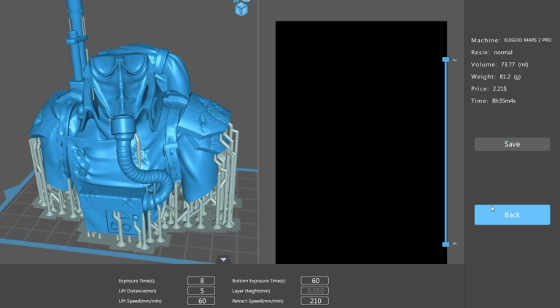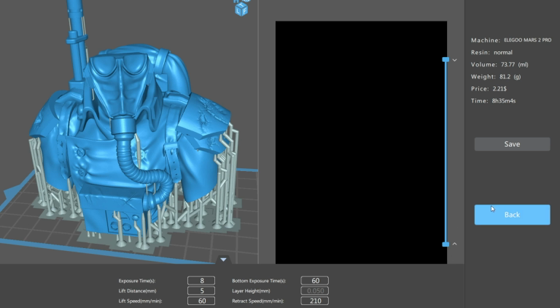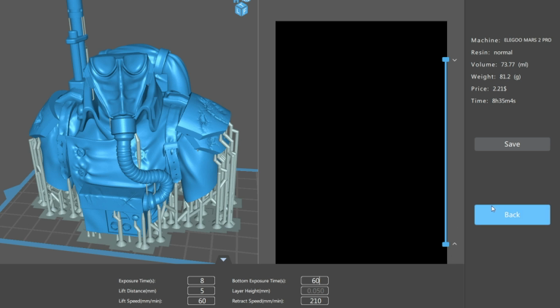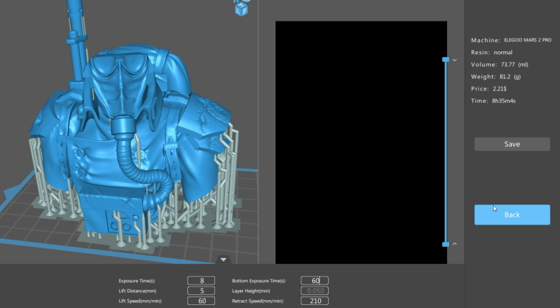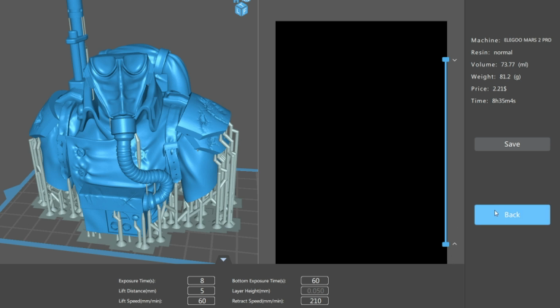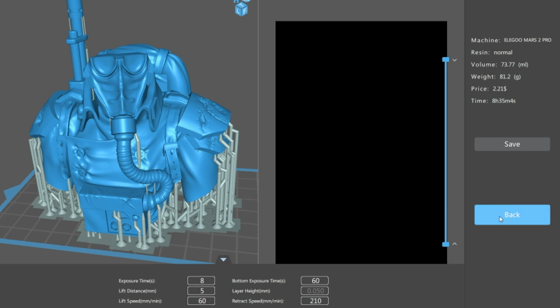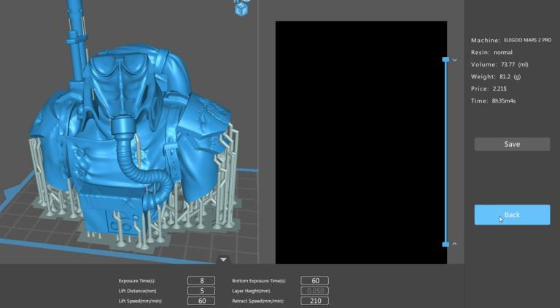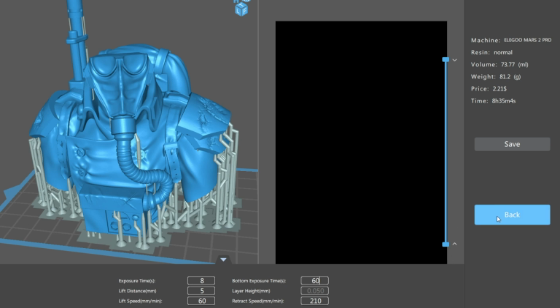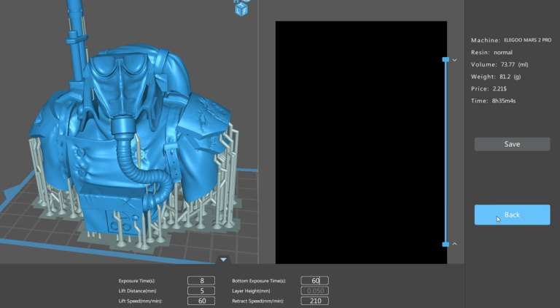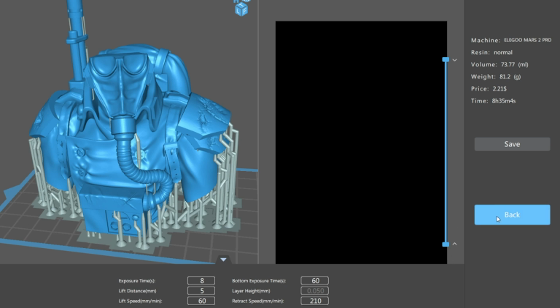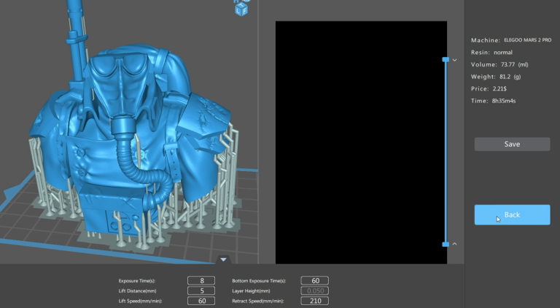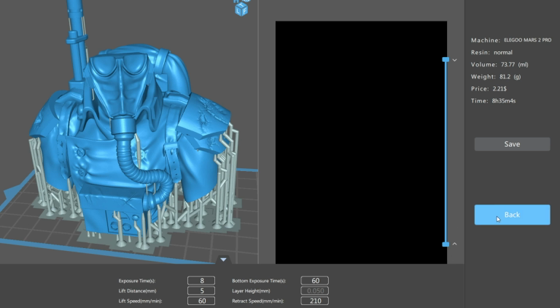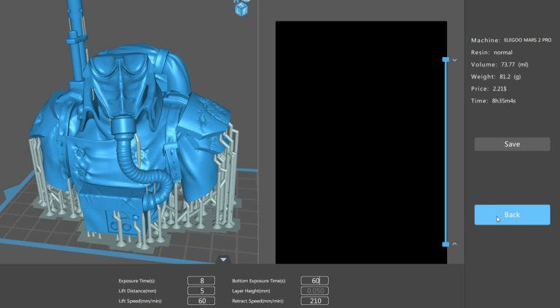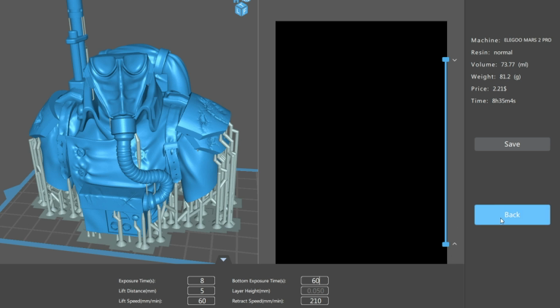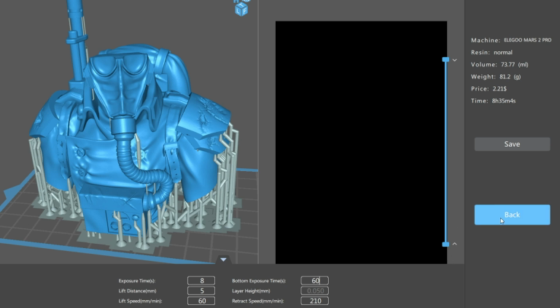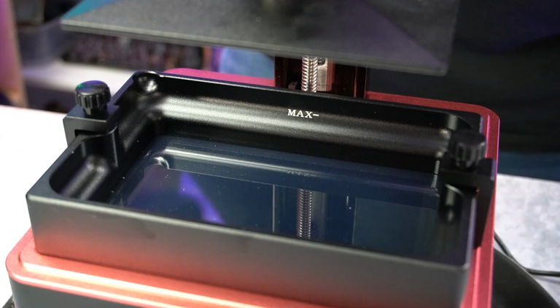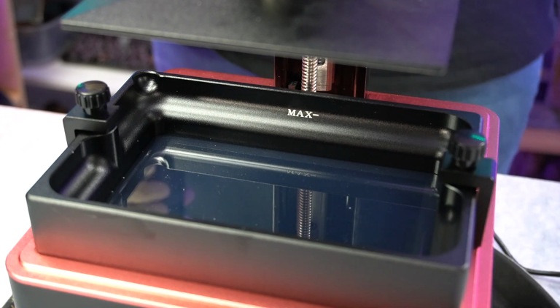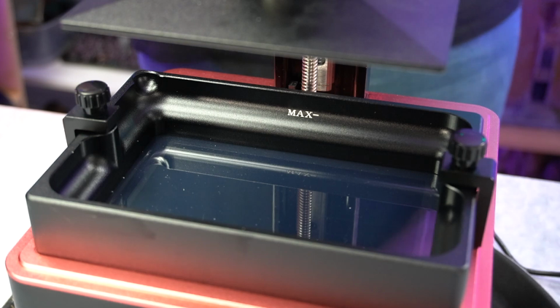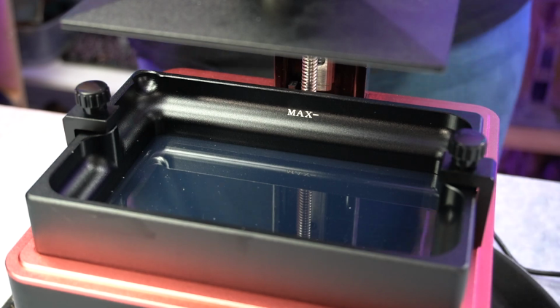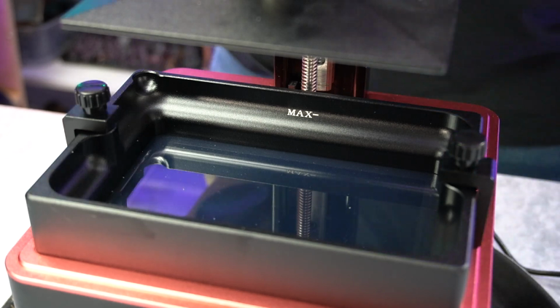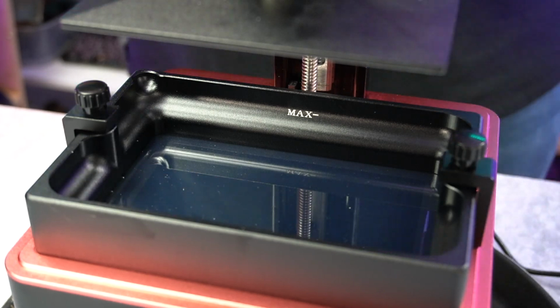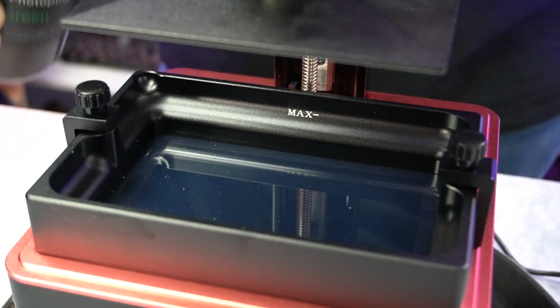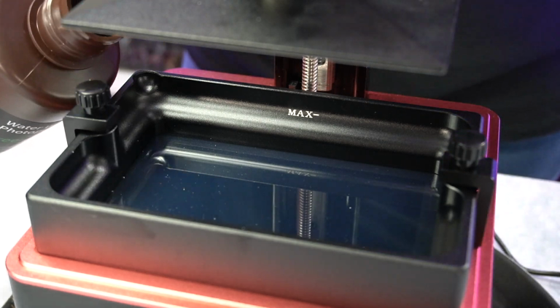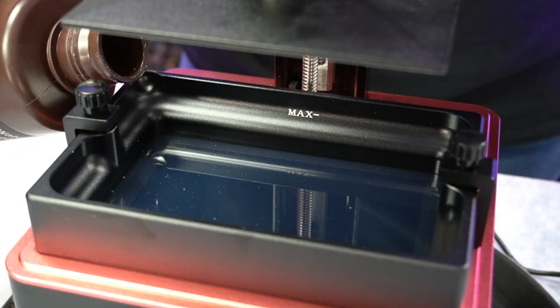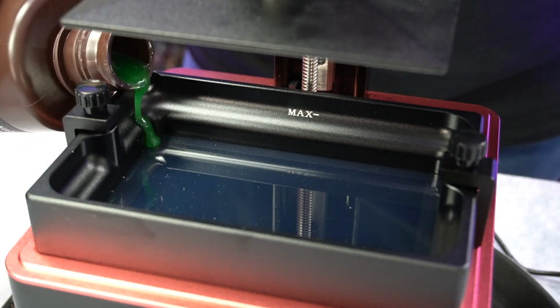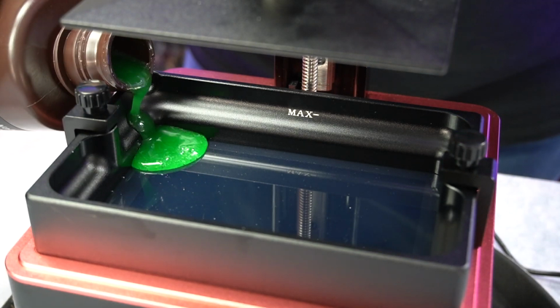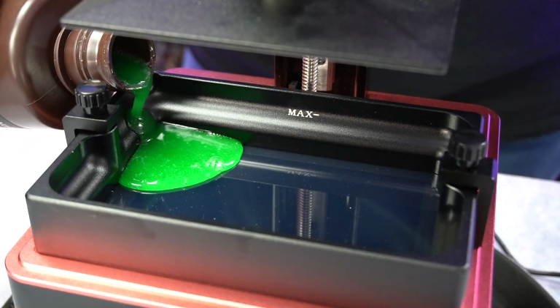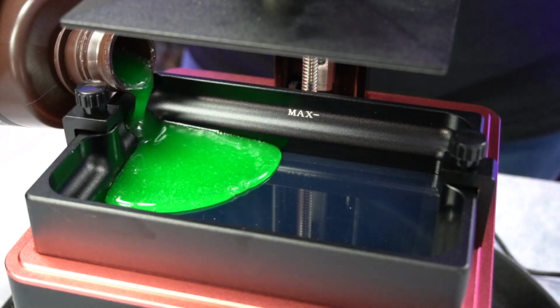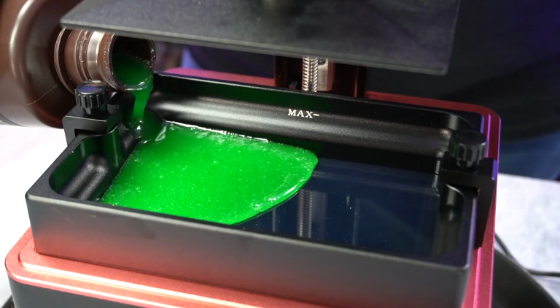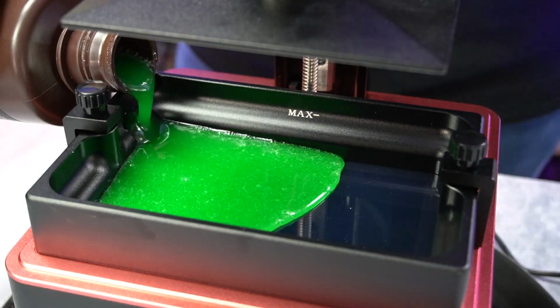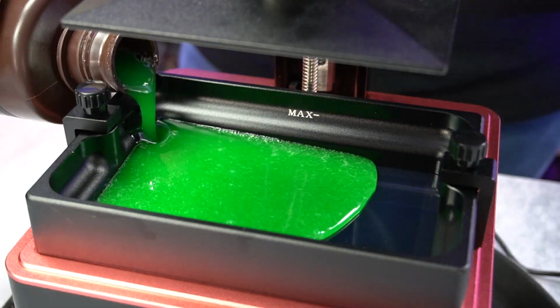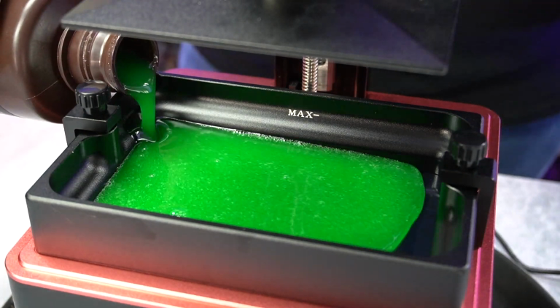Here's a quick montage of the print coming out.